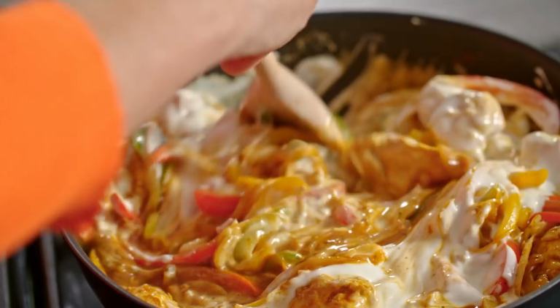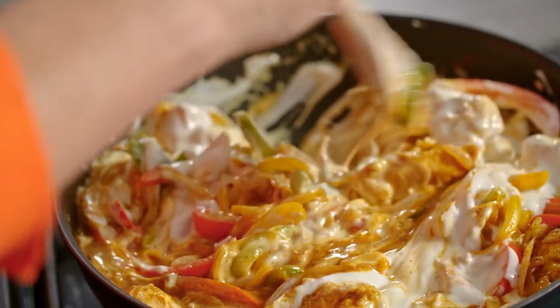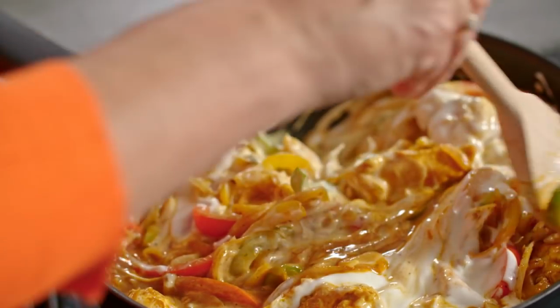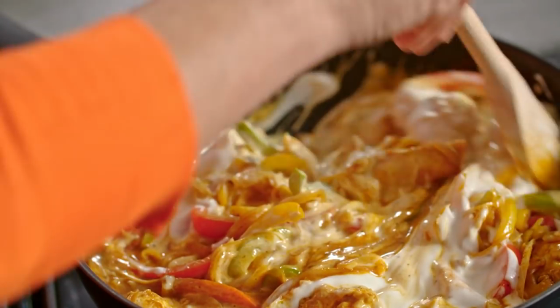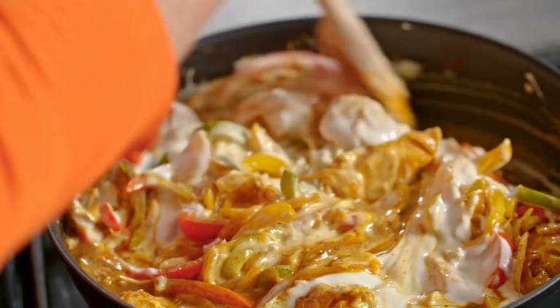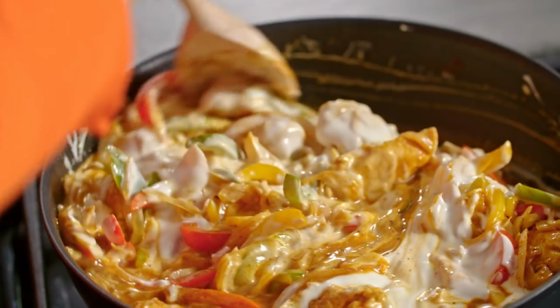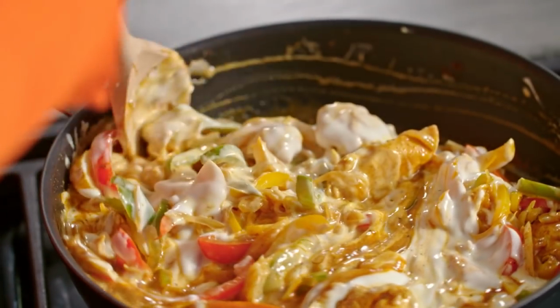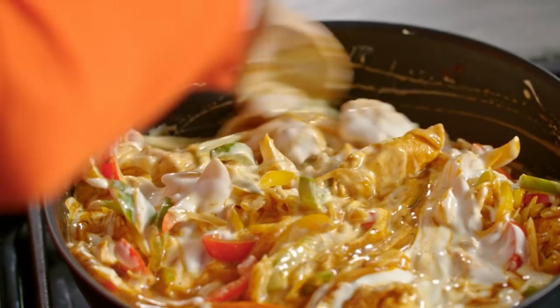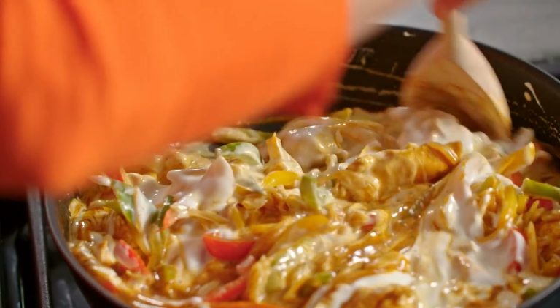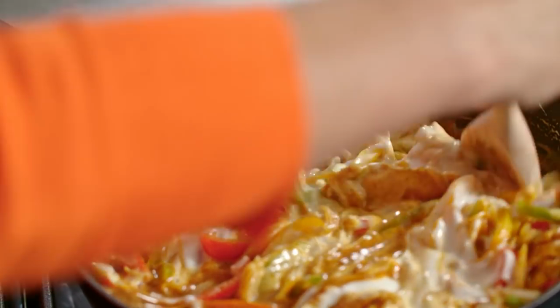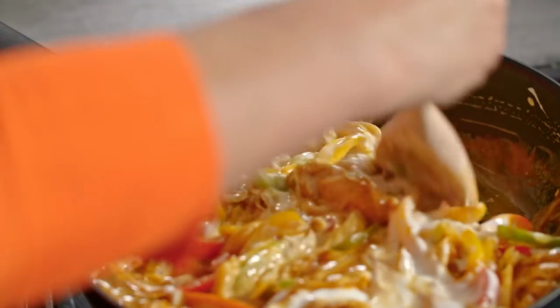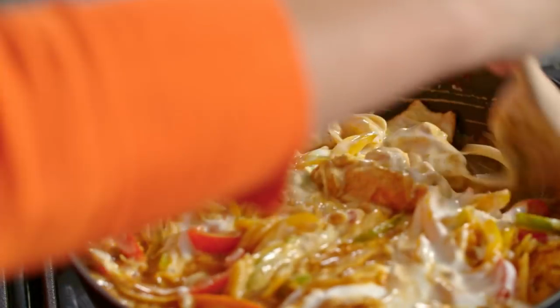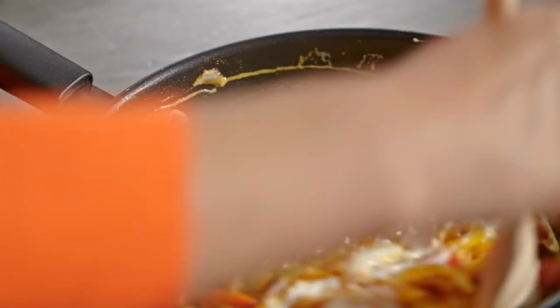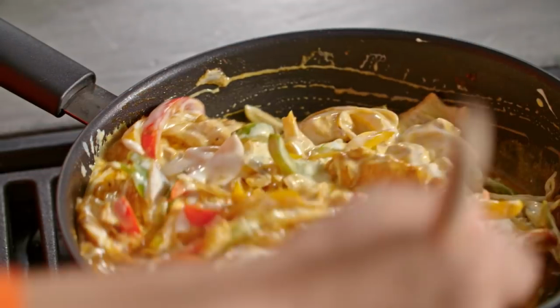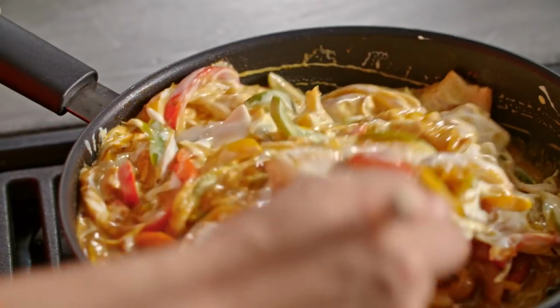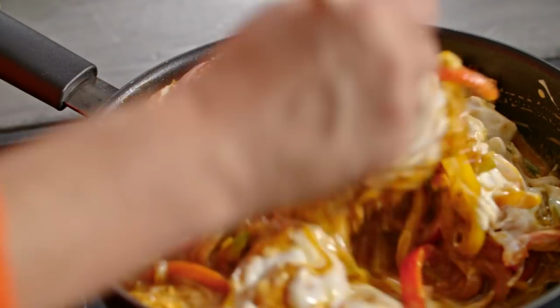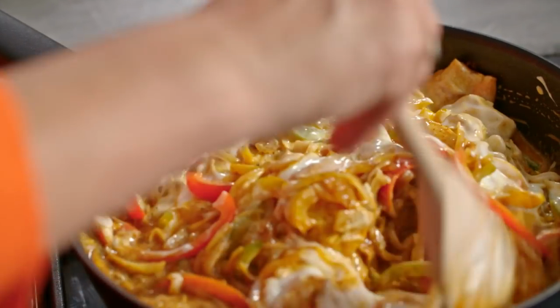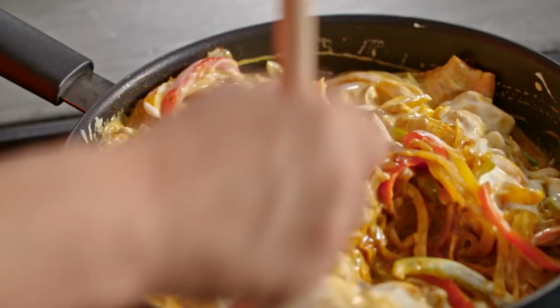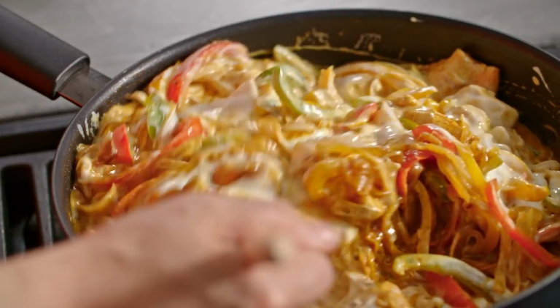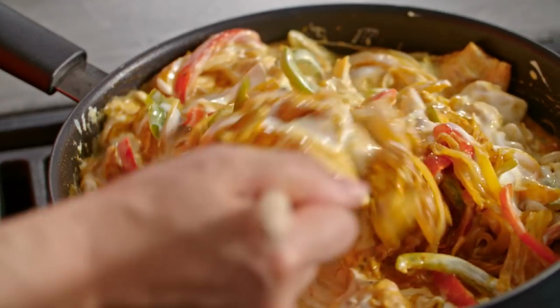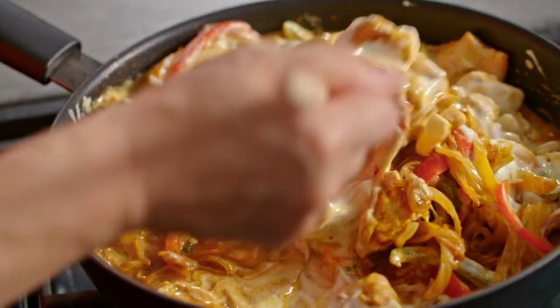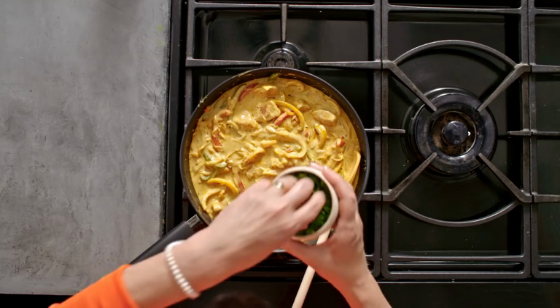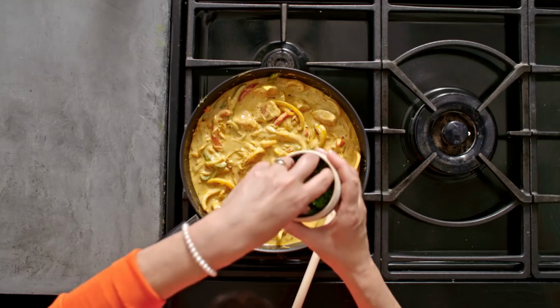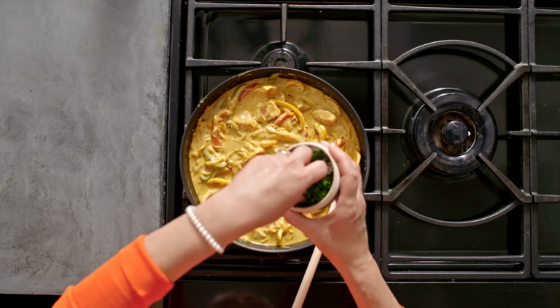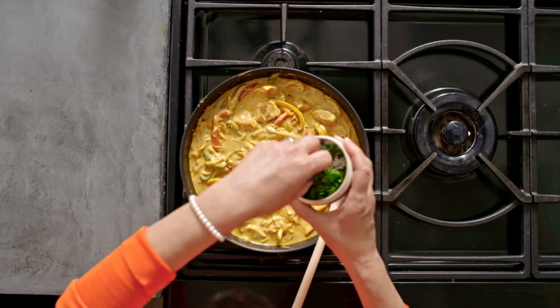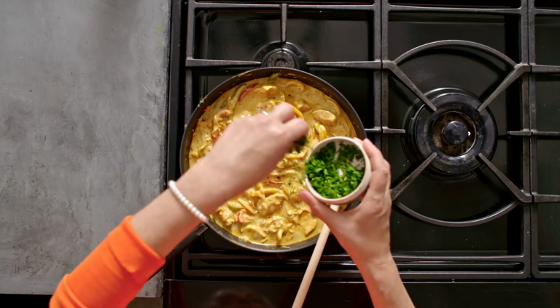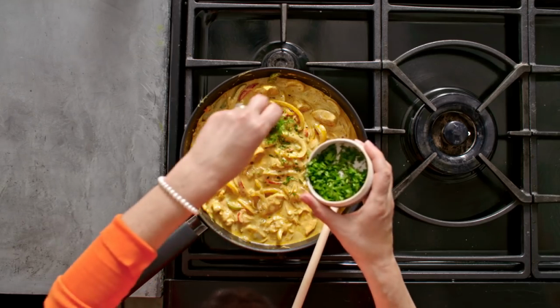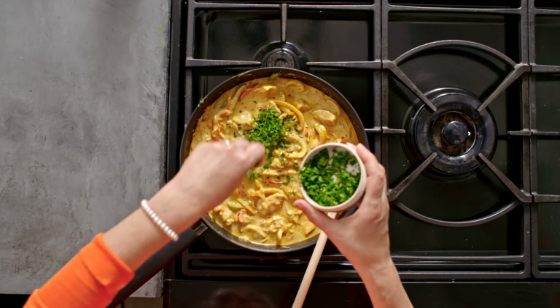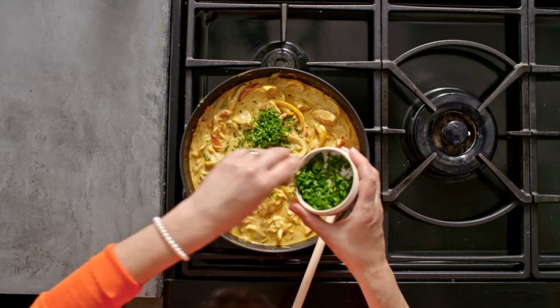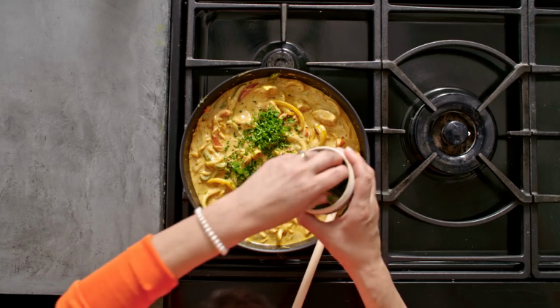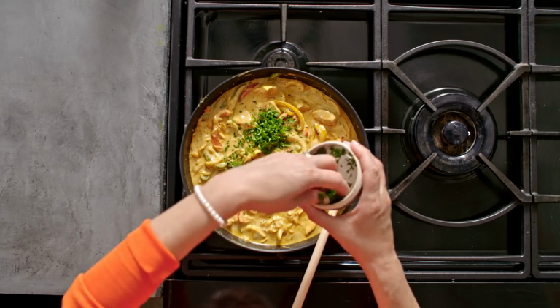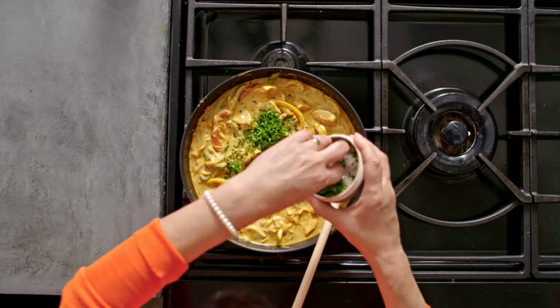We're just going to cook it for a minute or two just to warm it through. Then I'm just going to stir through some chopped coriander.